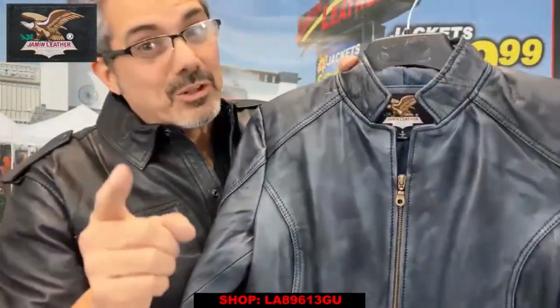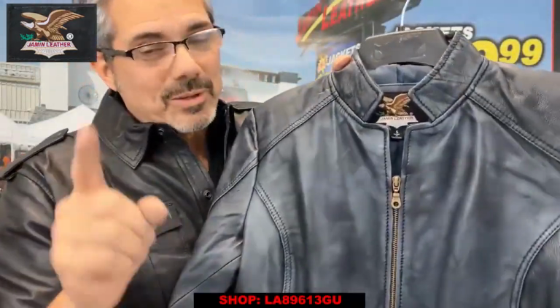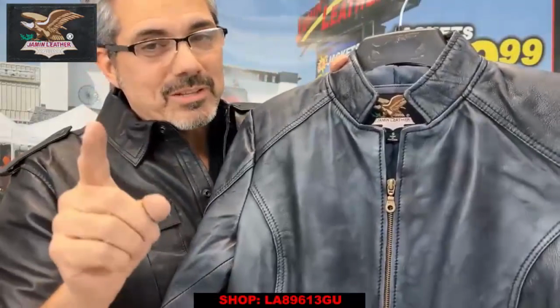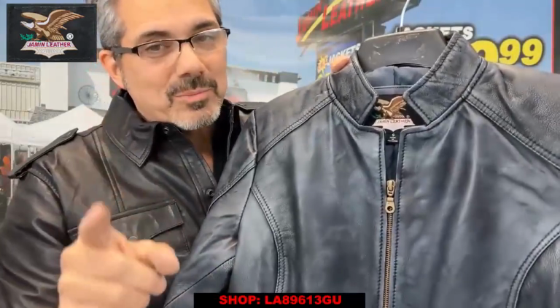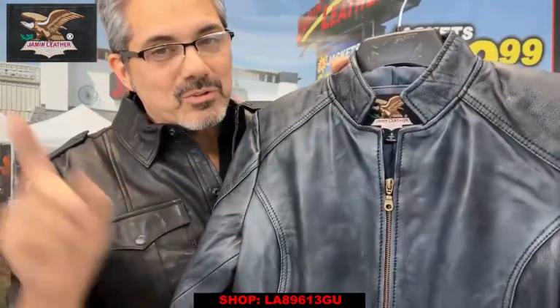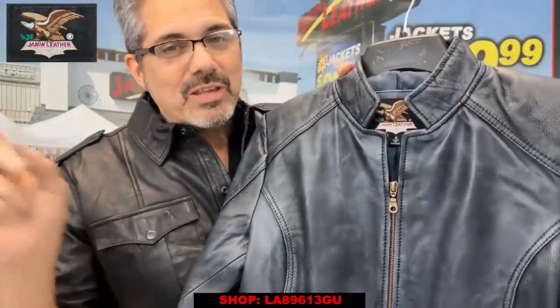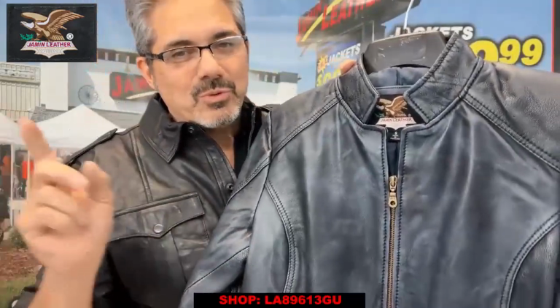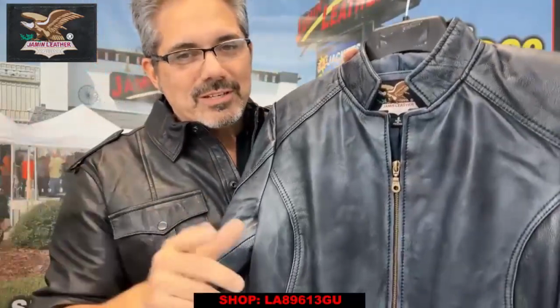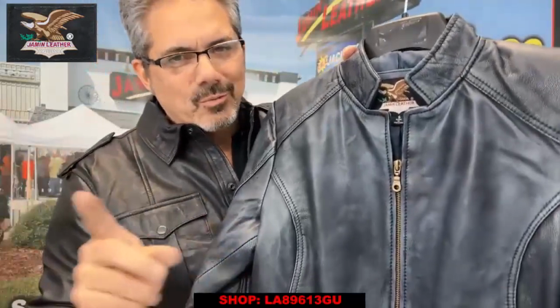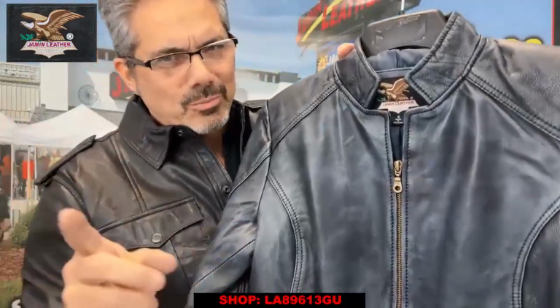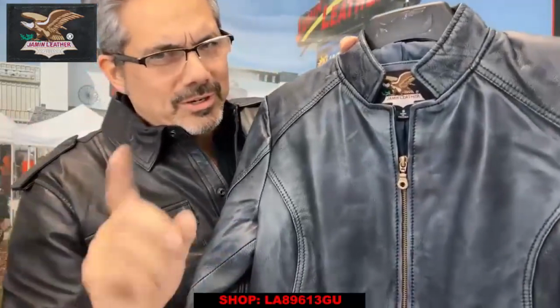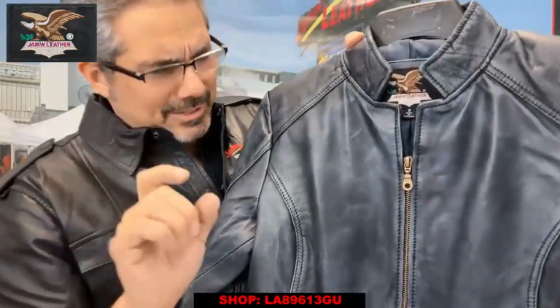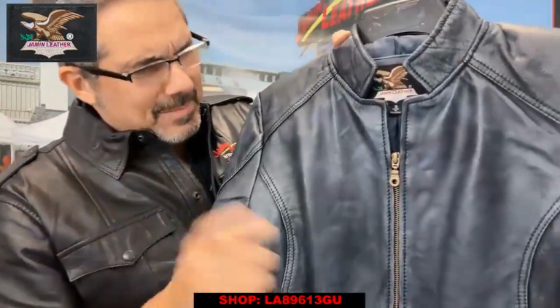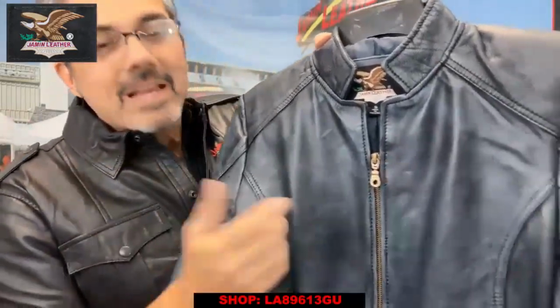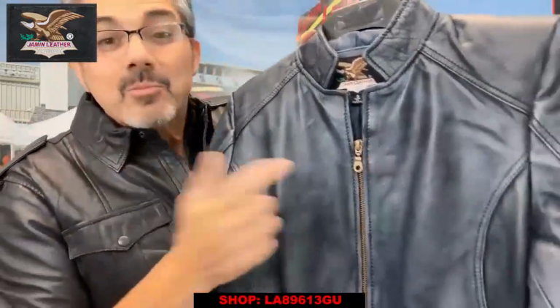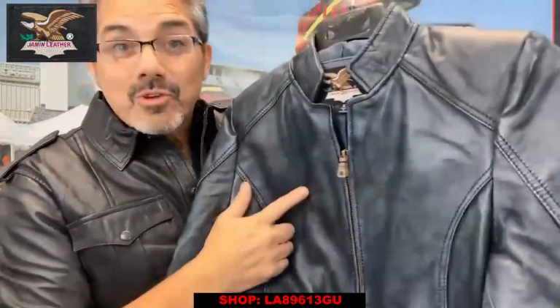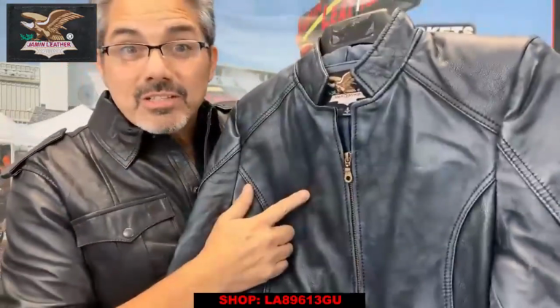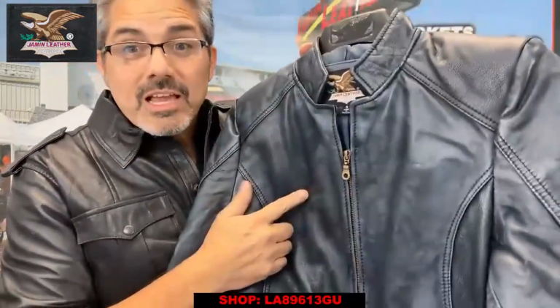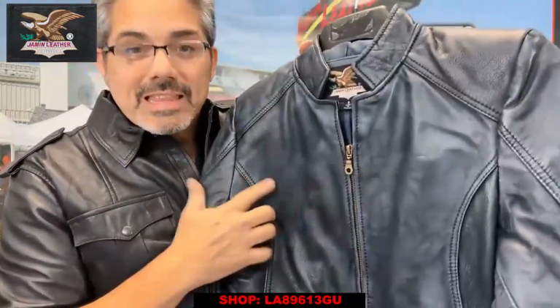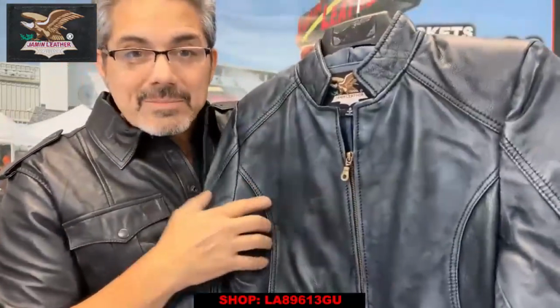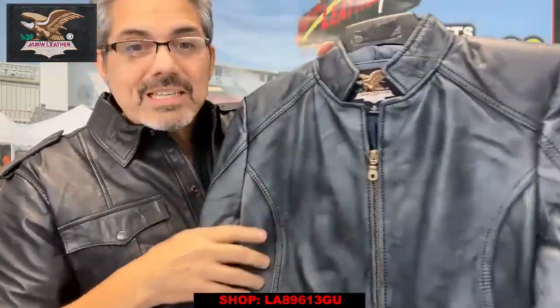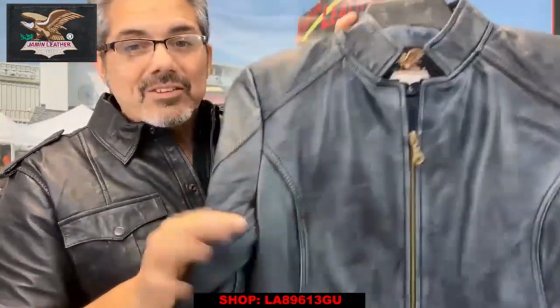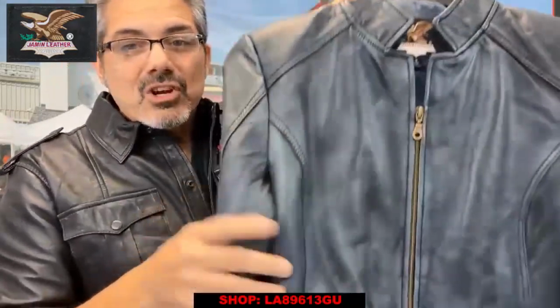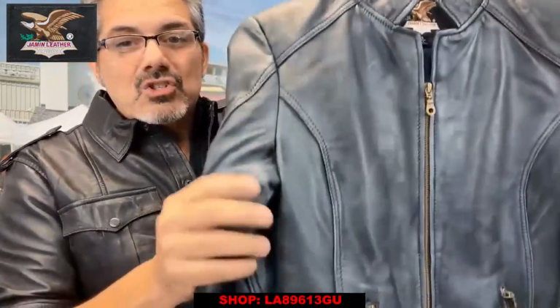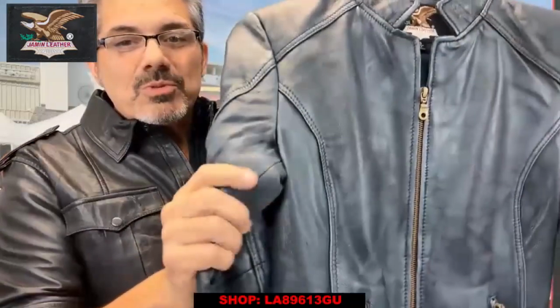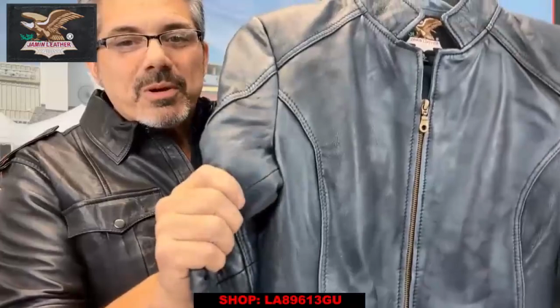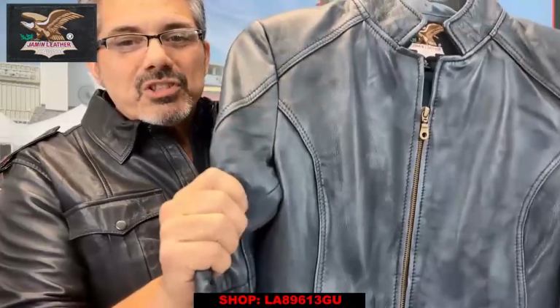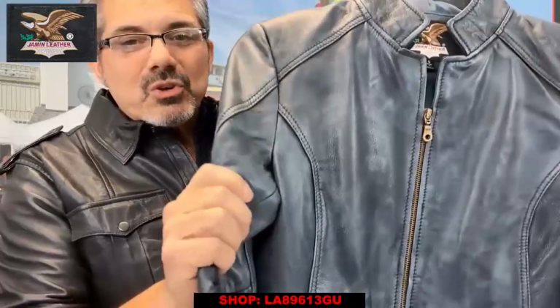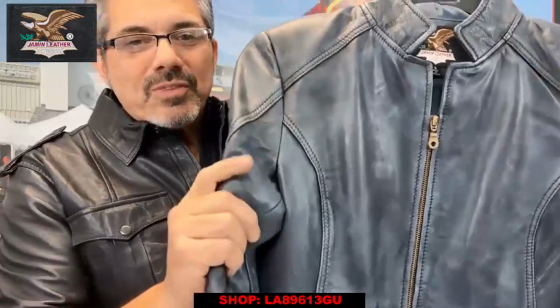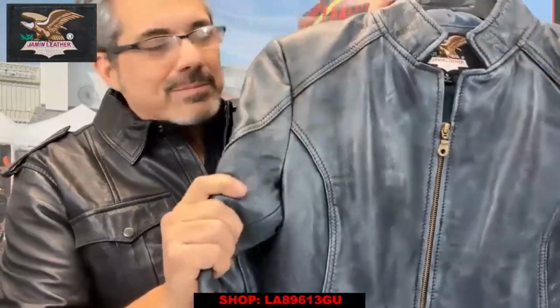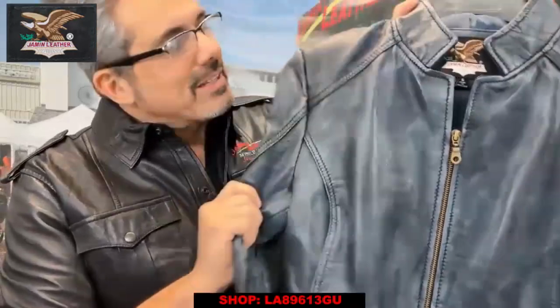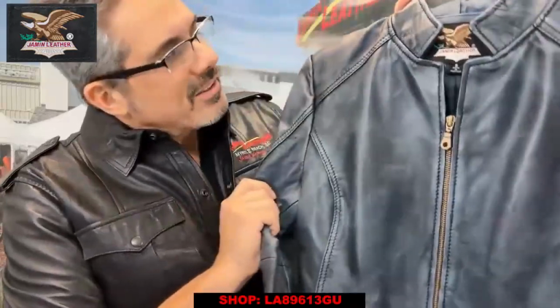Real one — we're not talking about those fake ones at Walmart. Real lambskin leather, super spongy, soft lambskin leather.